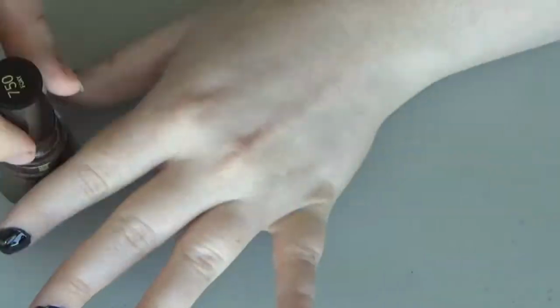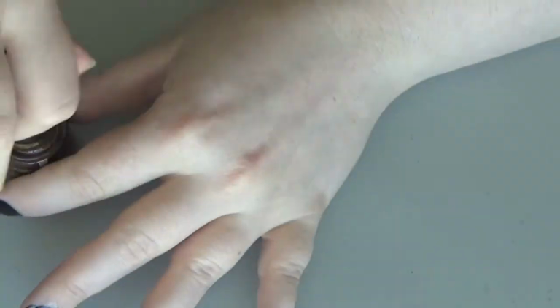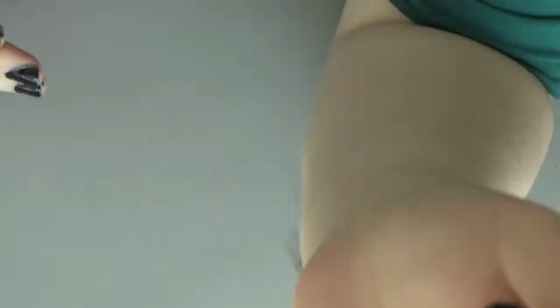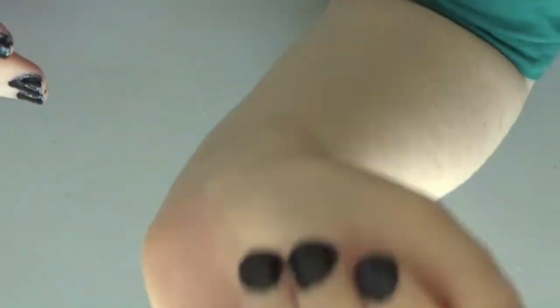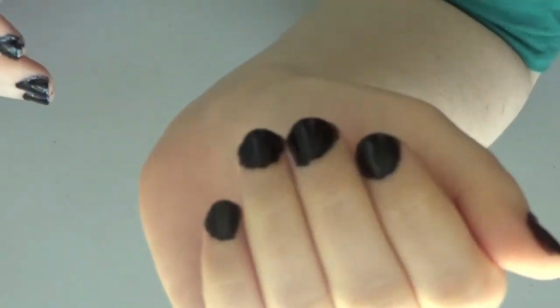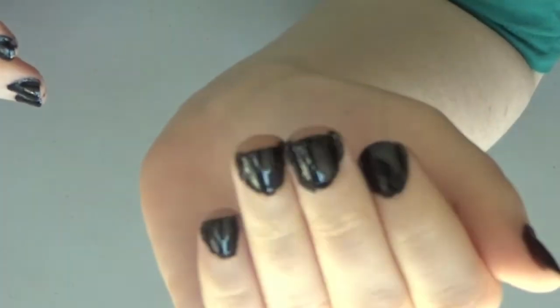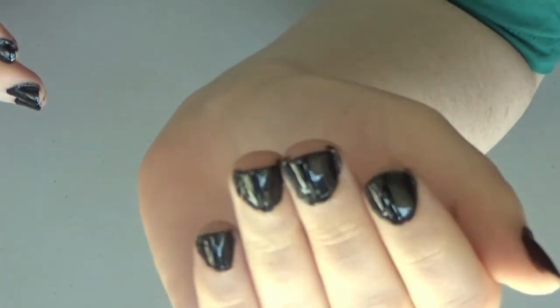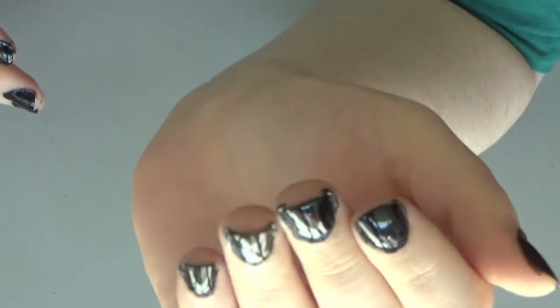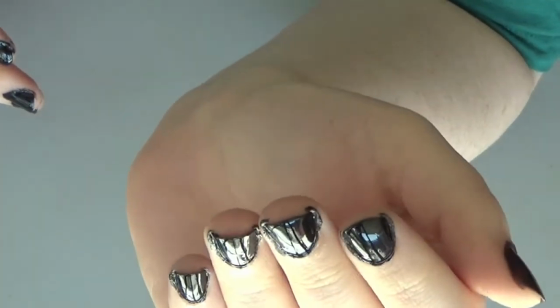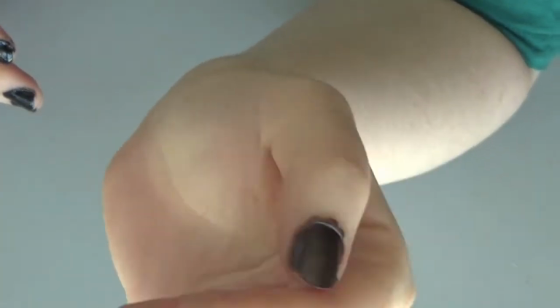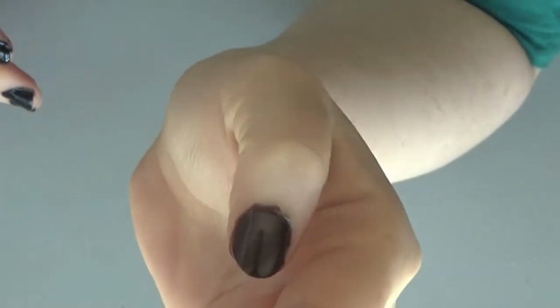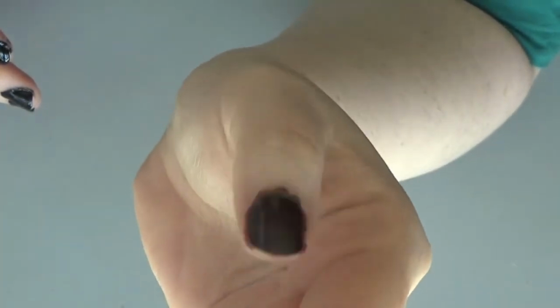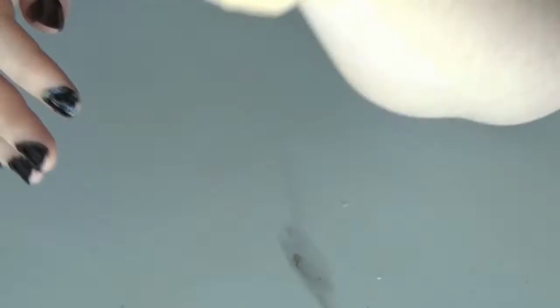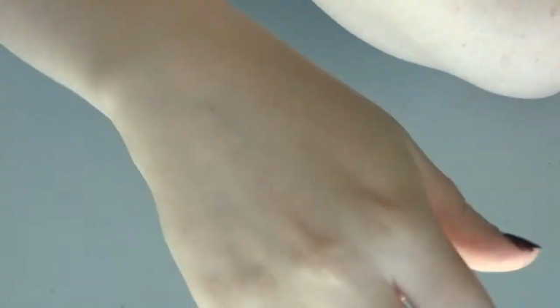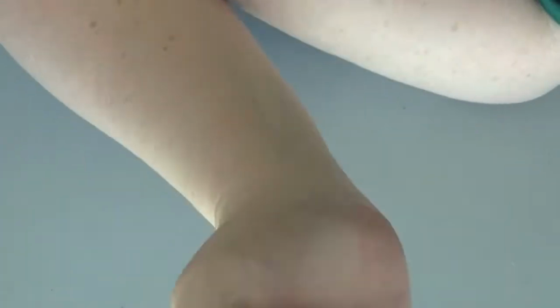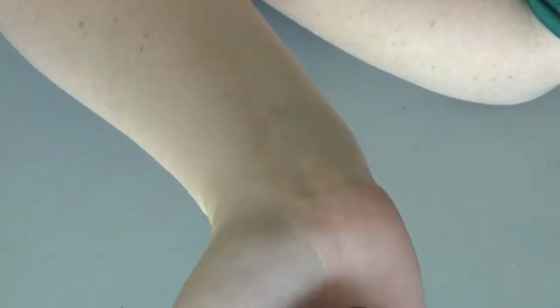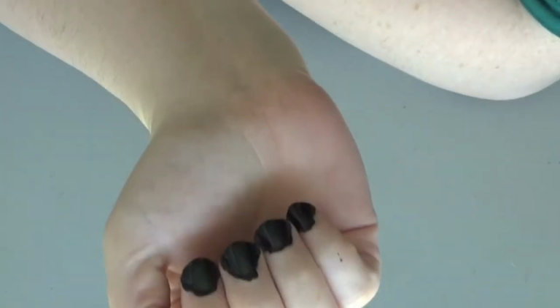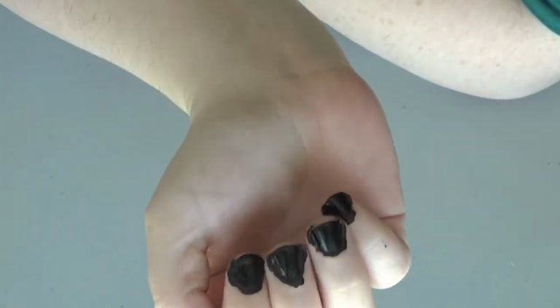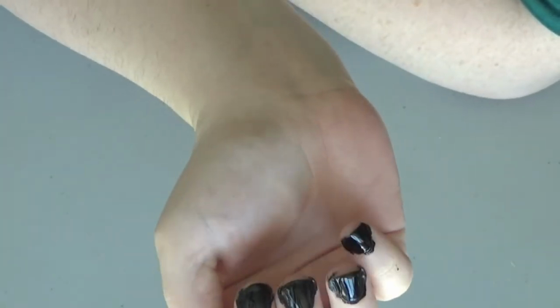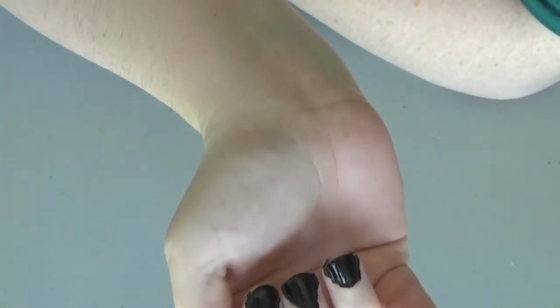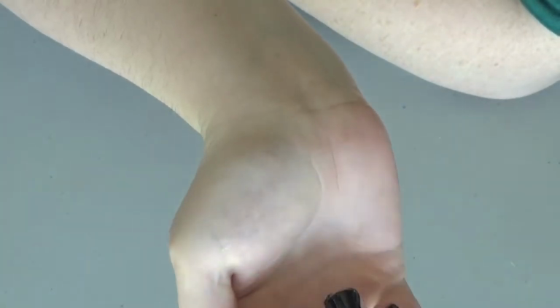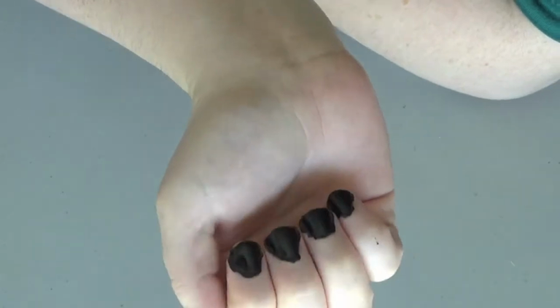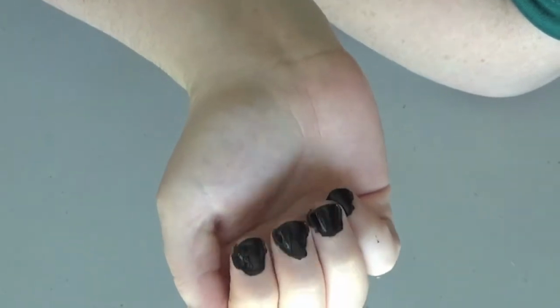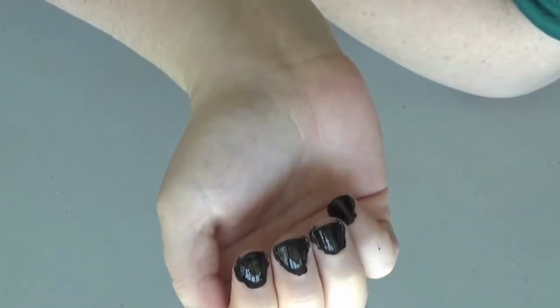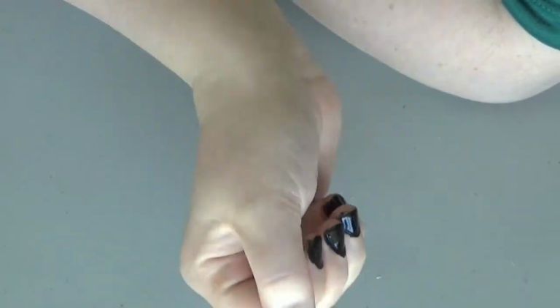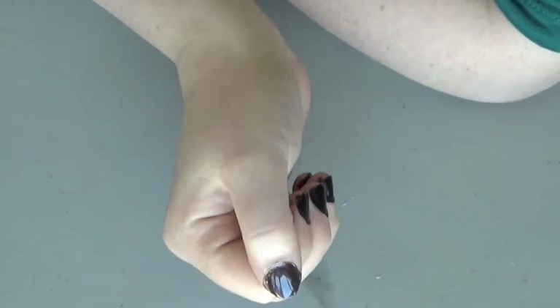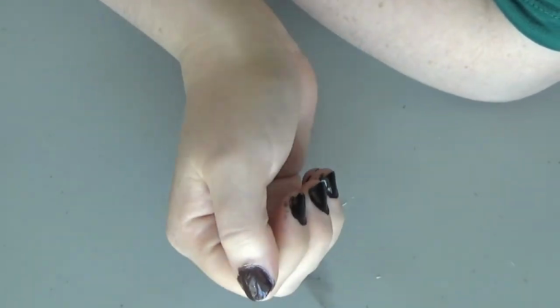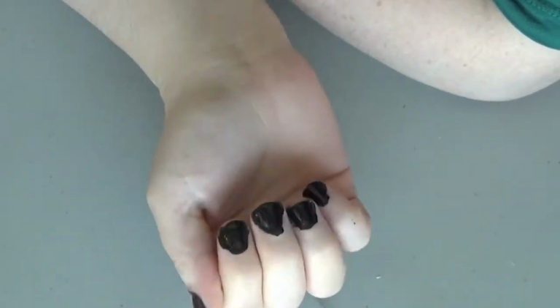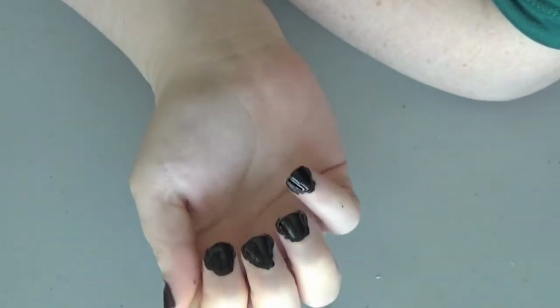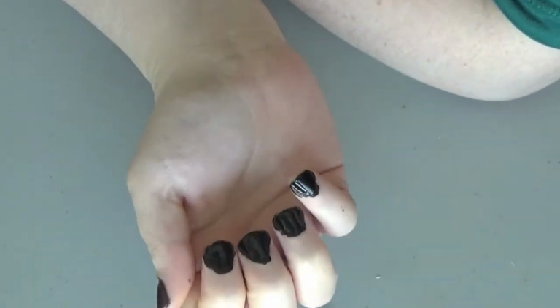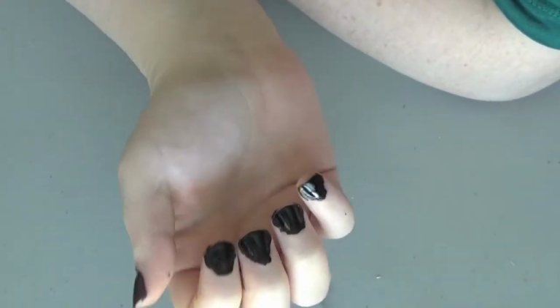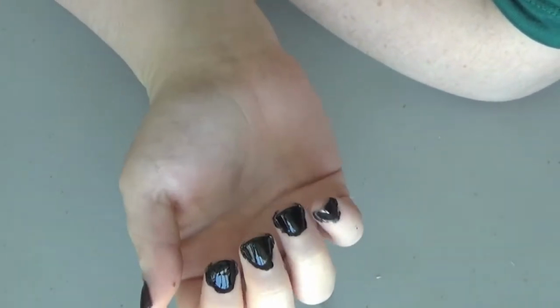I know it gets all over my cuticle and yes, it looks horrid, but if you think that looks horrid, check out my right hand — looks worse, doesn't it?